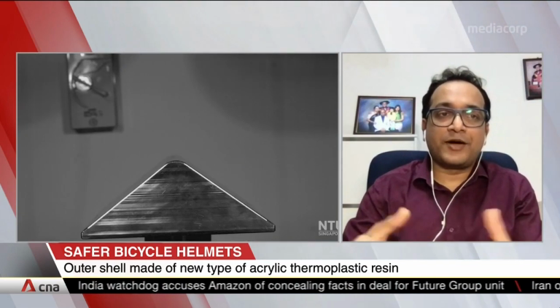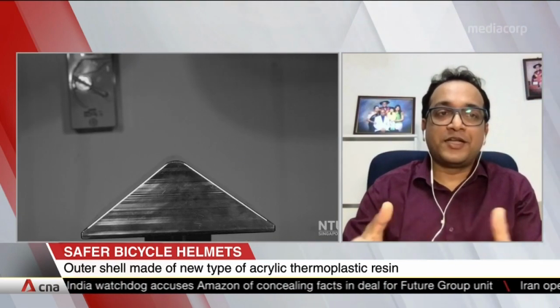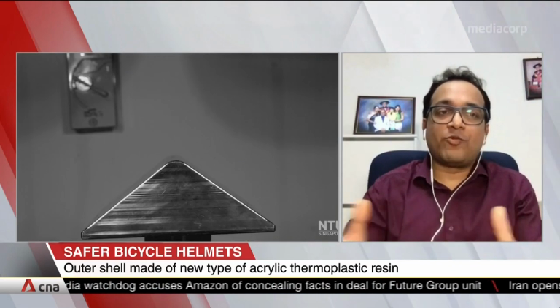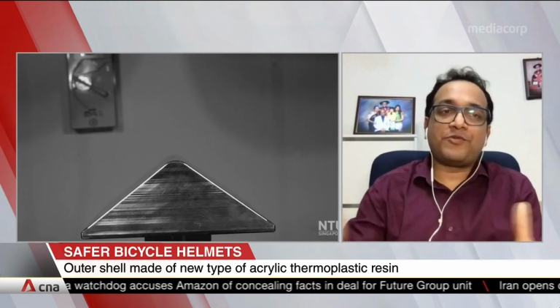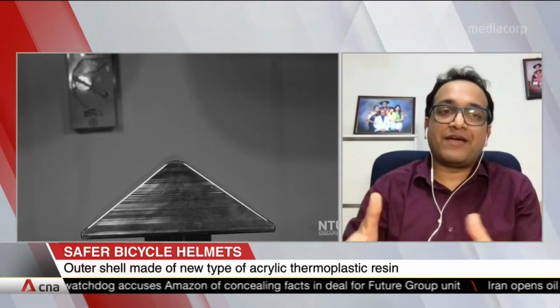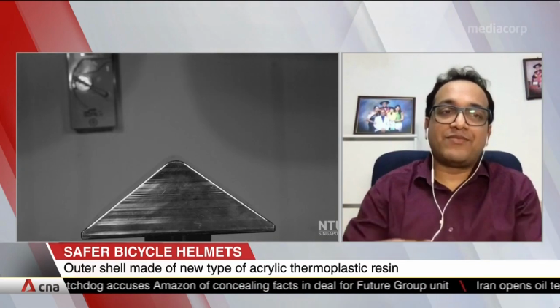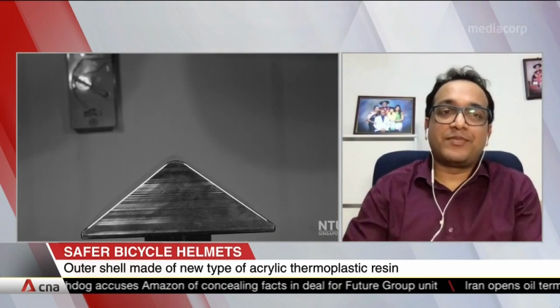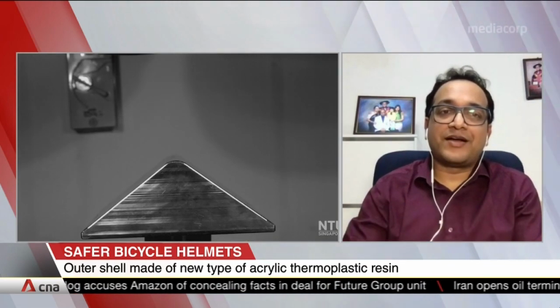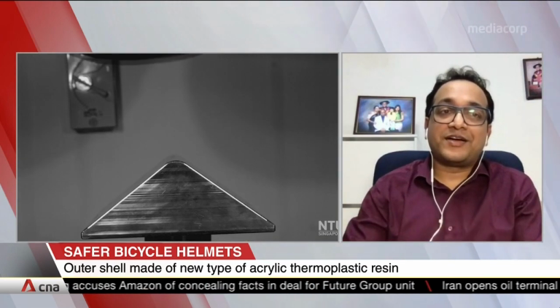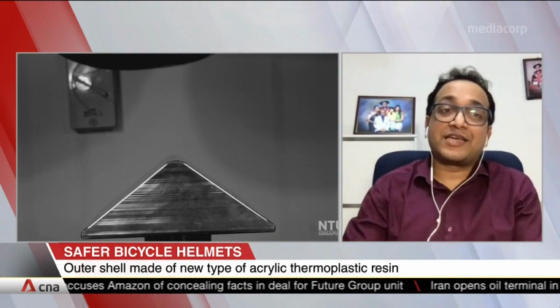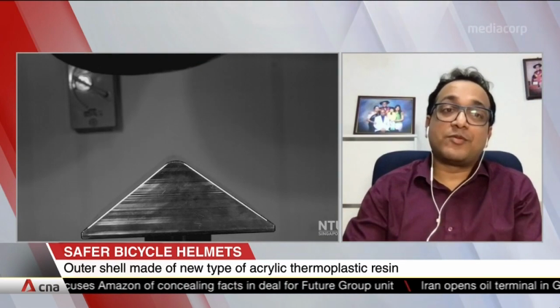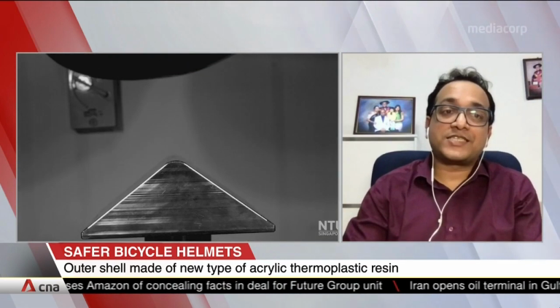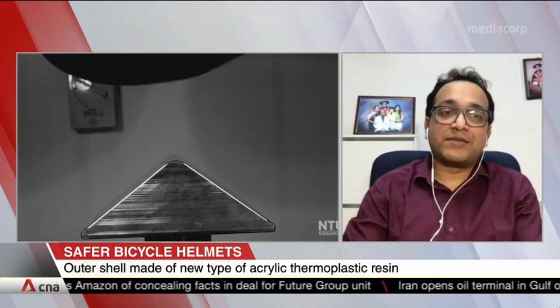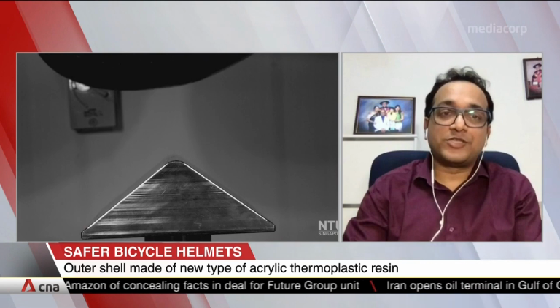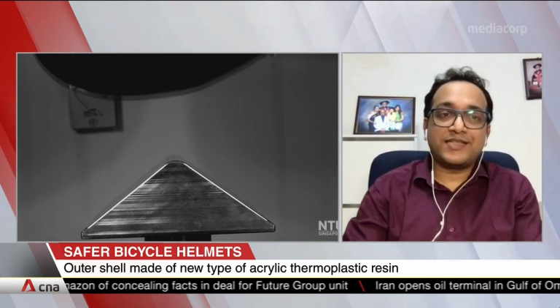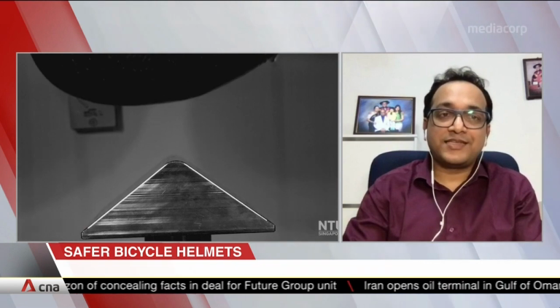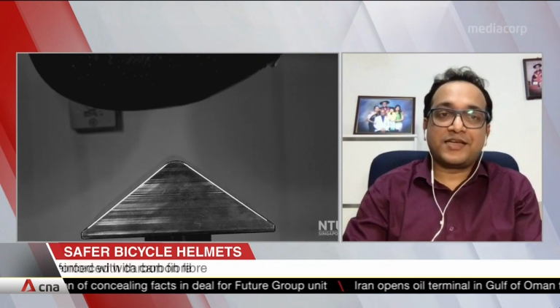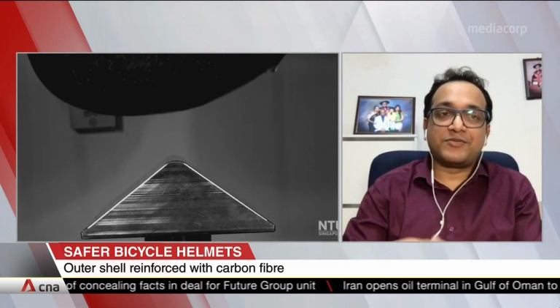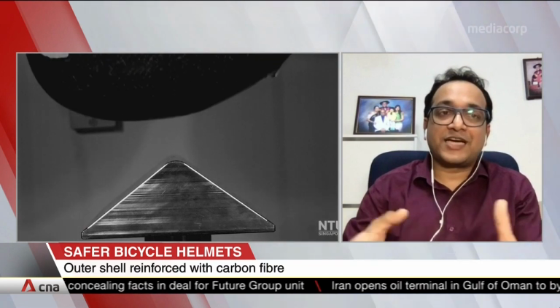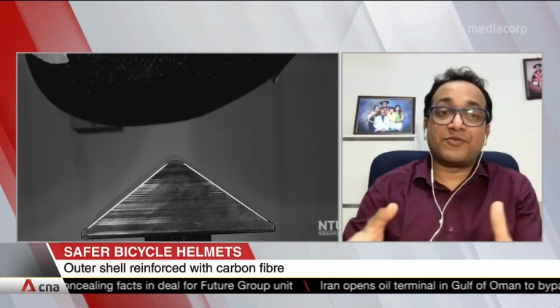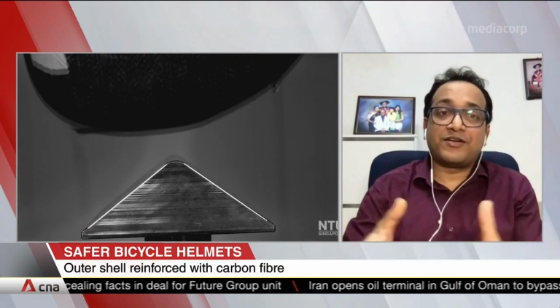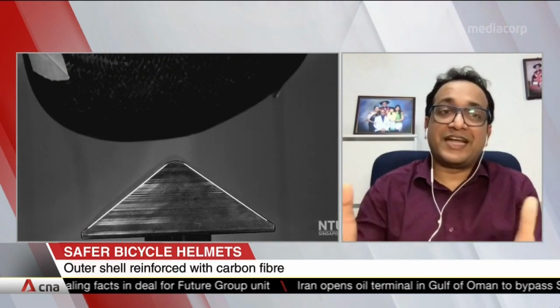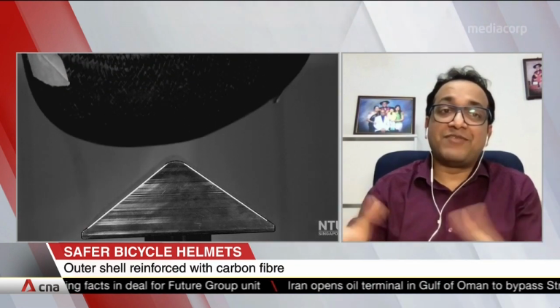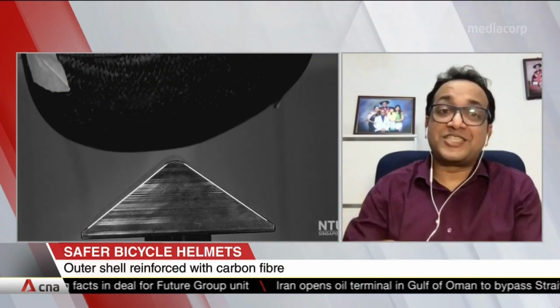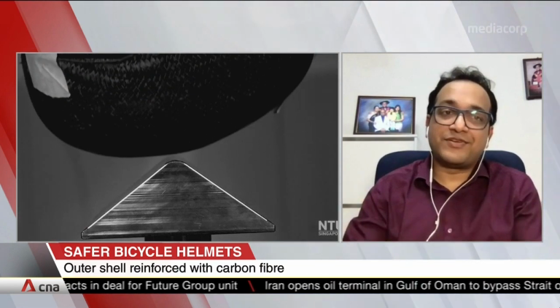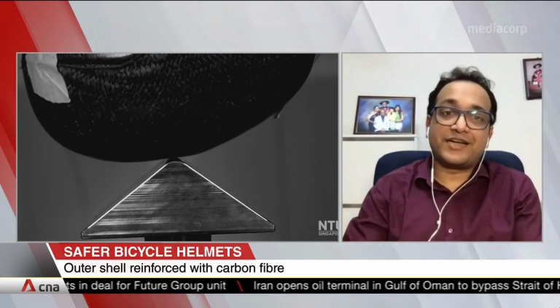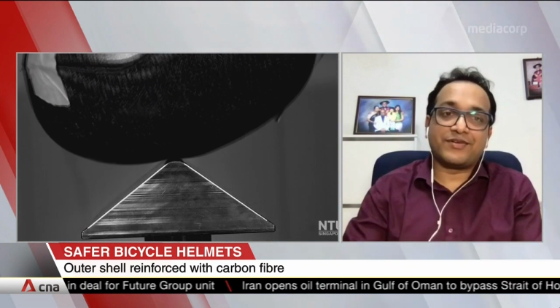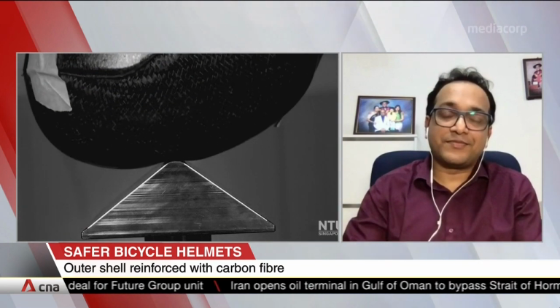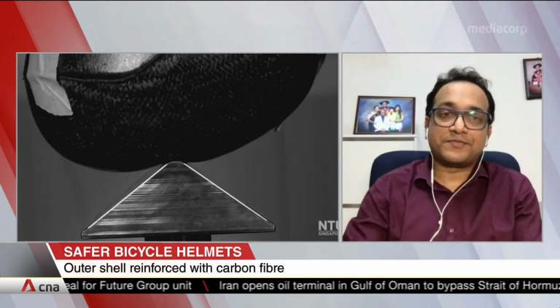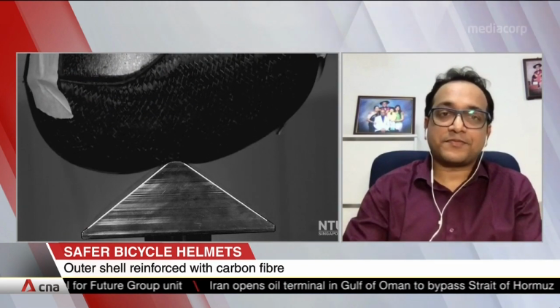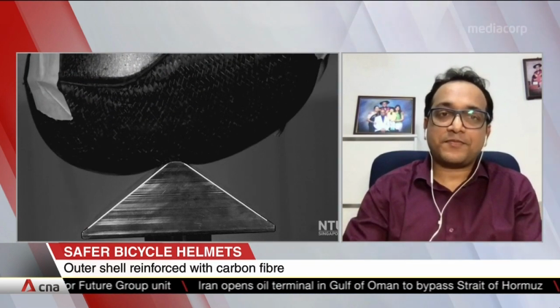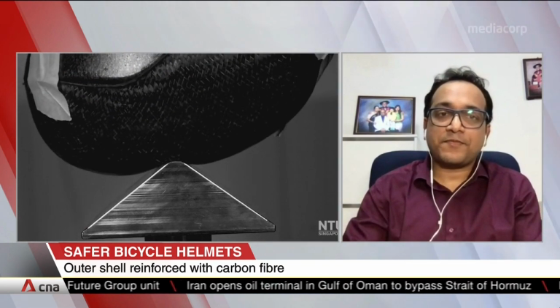The outer shell is typically made of plastic, which is very lightweight and ductile in nature. What we have developed are thermoplastic composite shells, which are relatively stiffer and tougher.